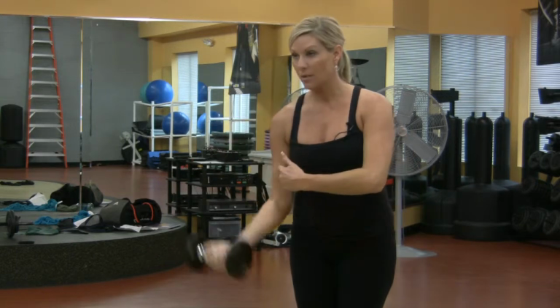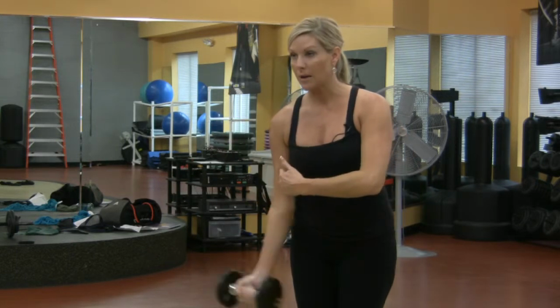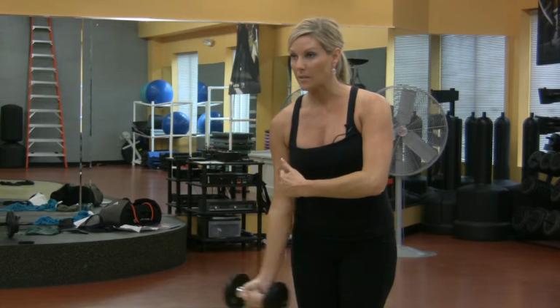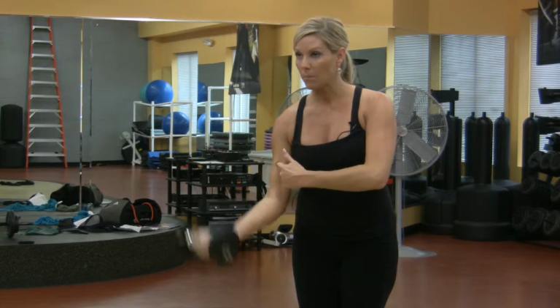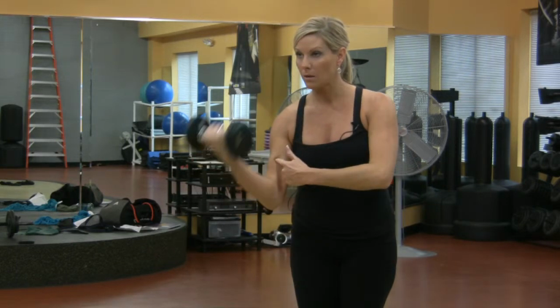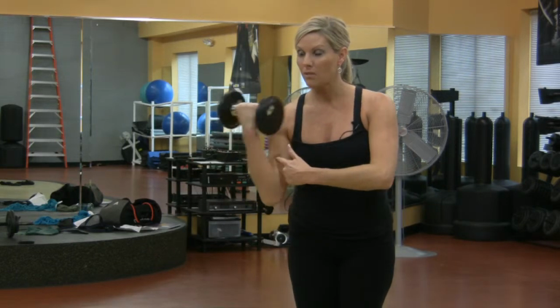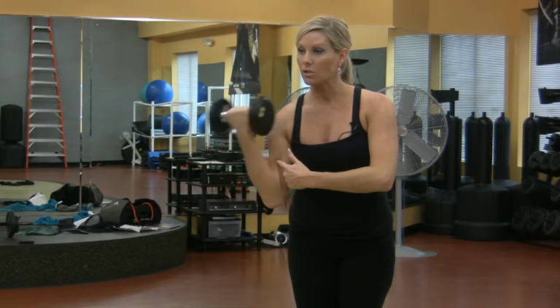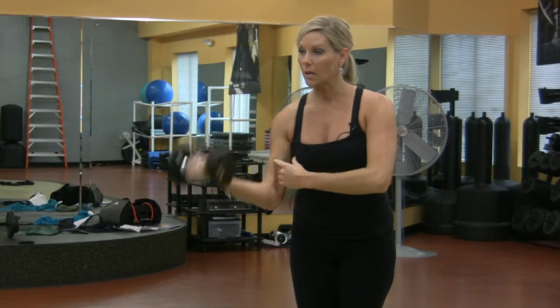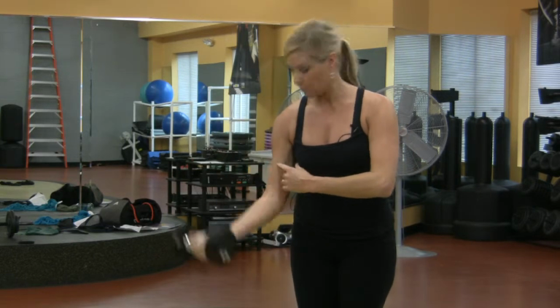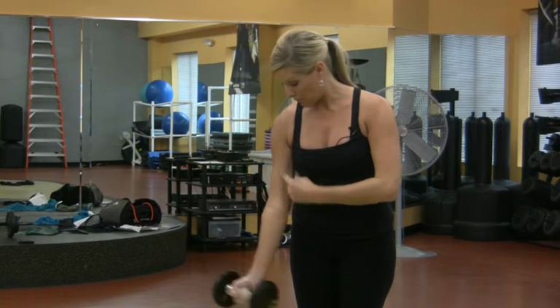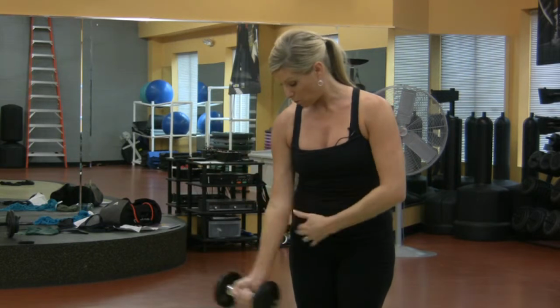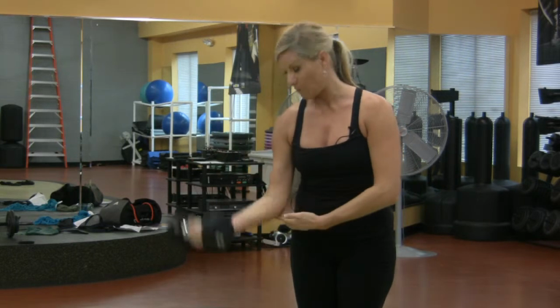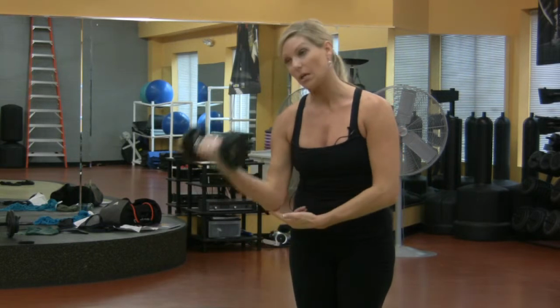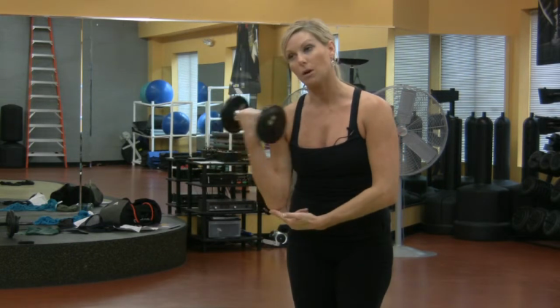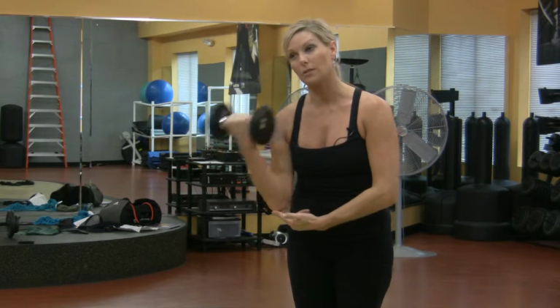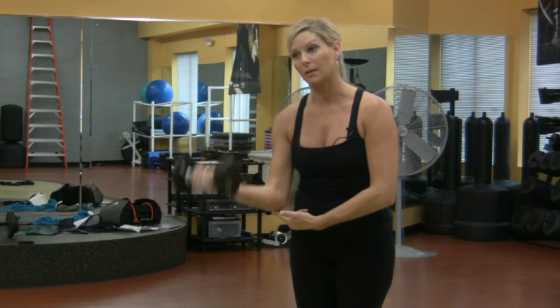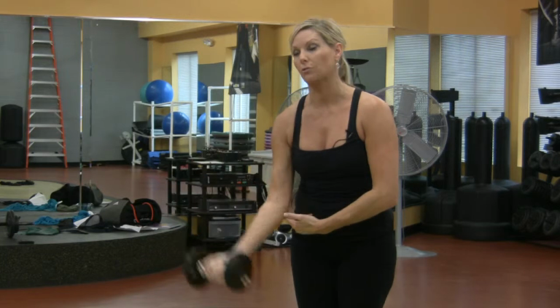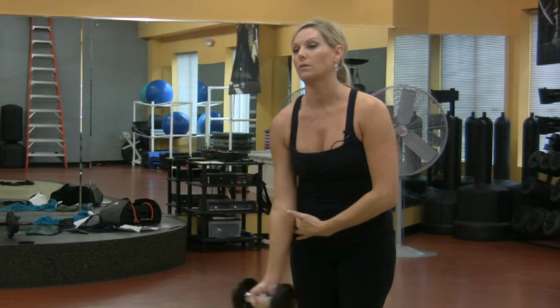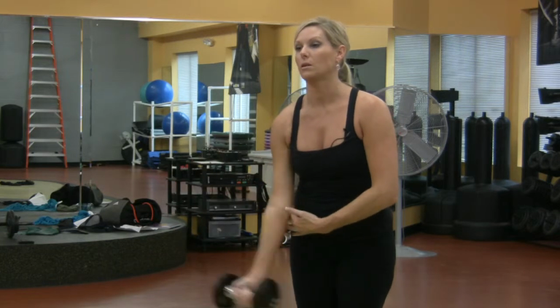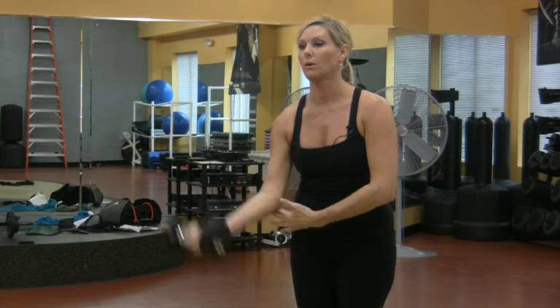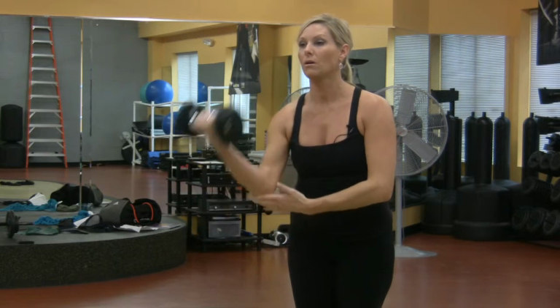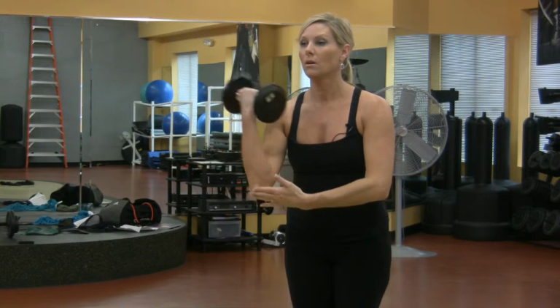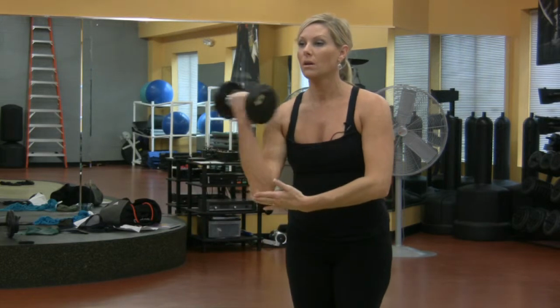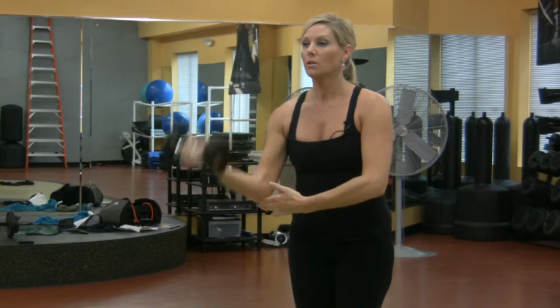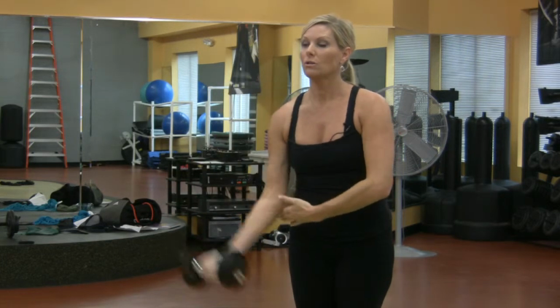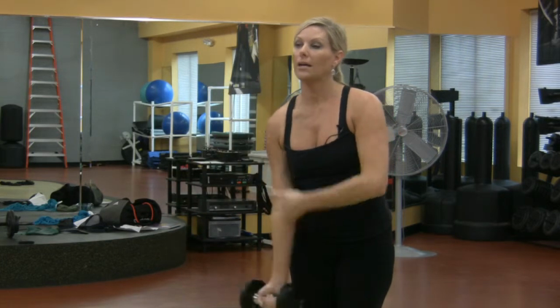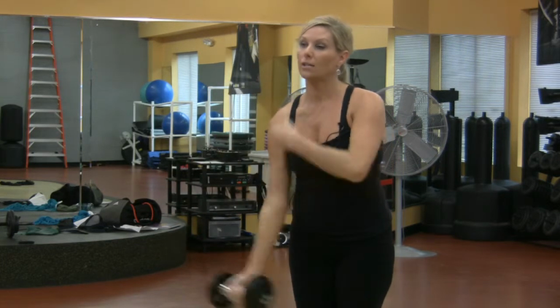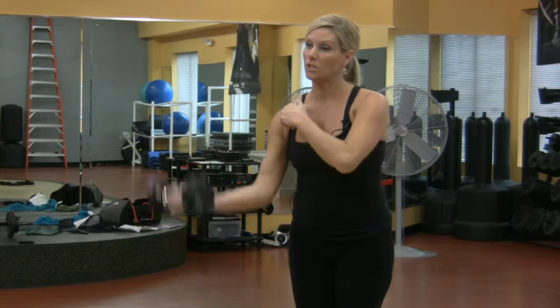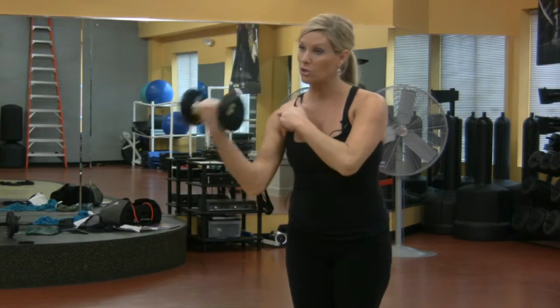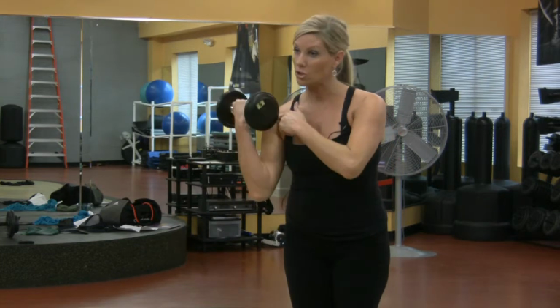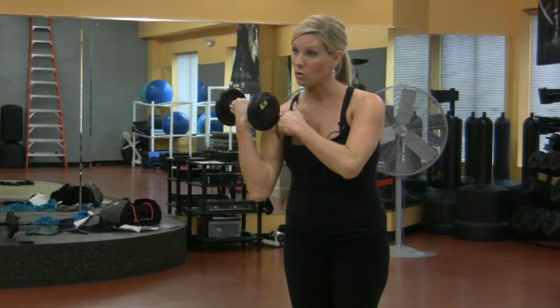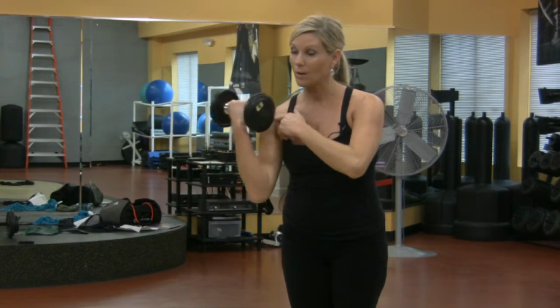So again, bicep curl — that's going to help take pressure off the elbow if you've got arthritis in the elbow. And I just showed you a shoulder one, so now I'm going to give you a wrist one.